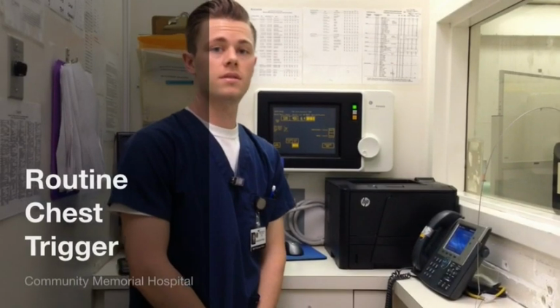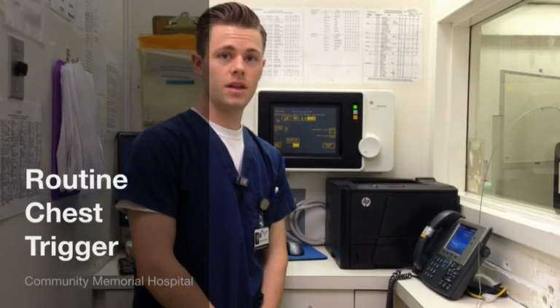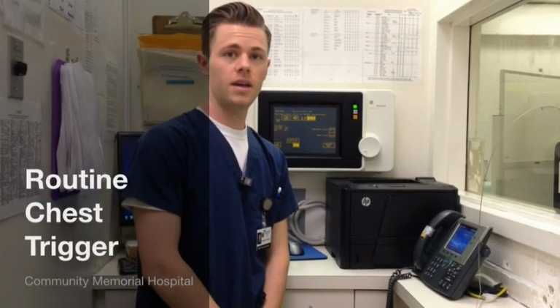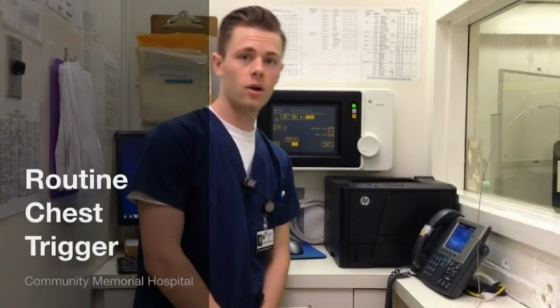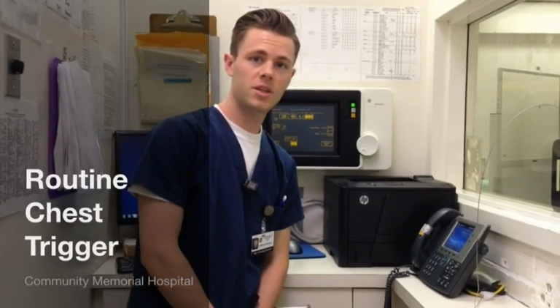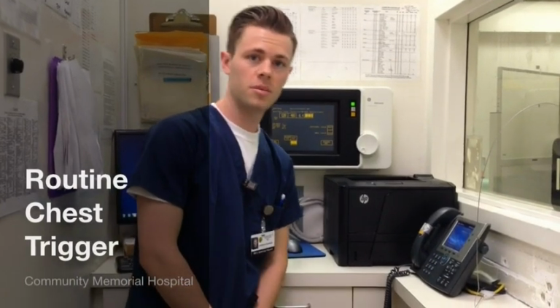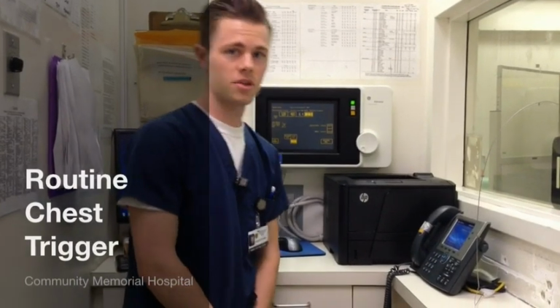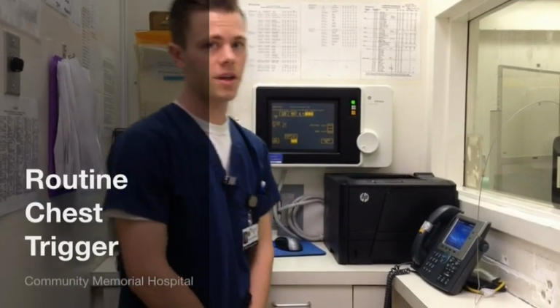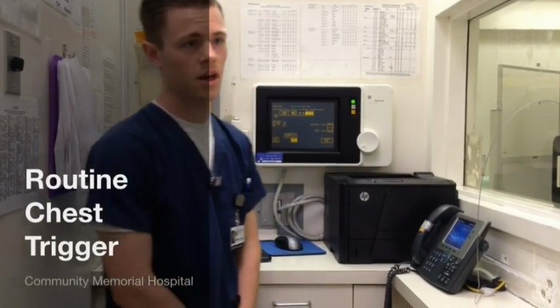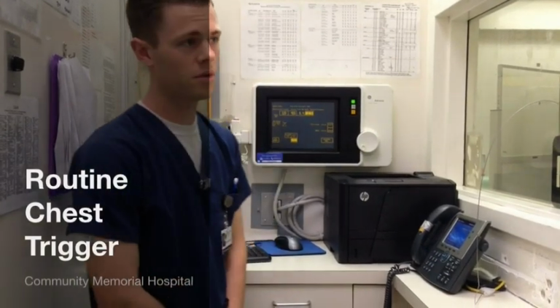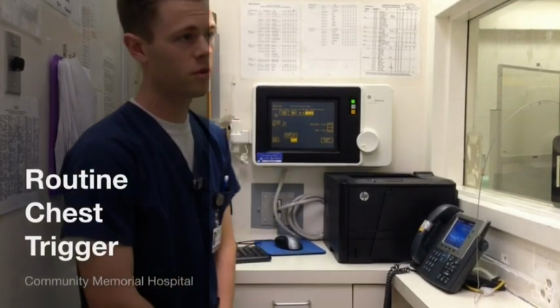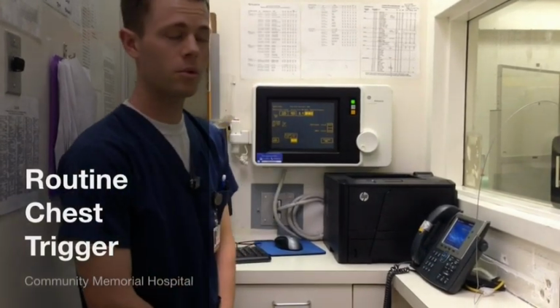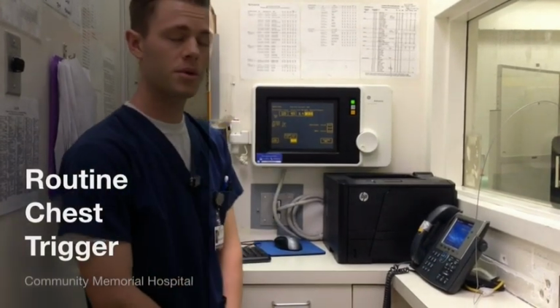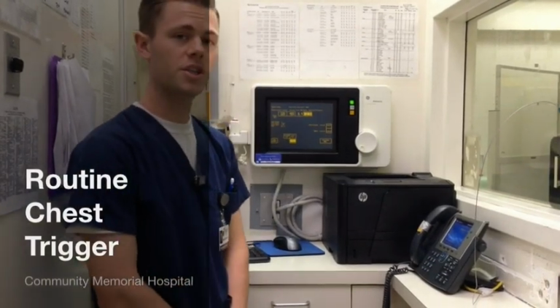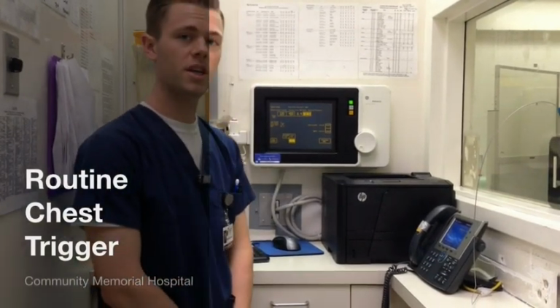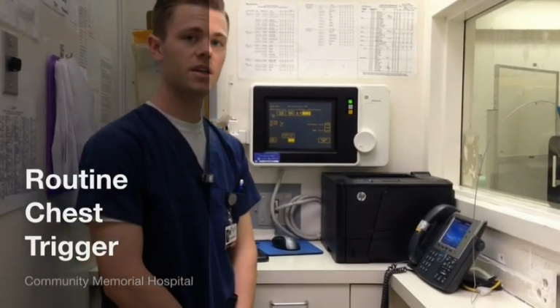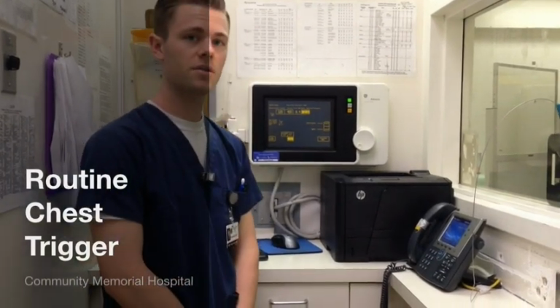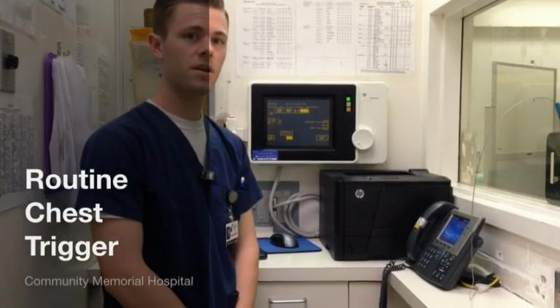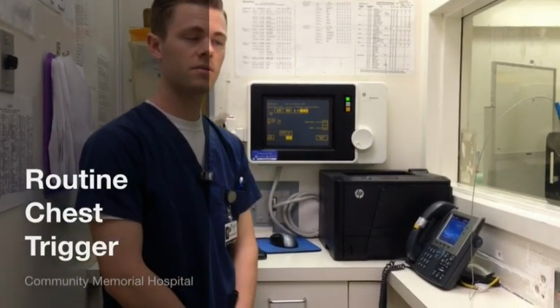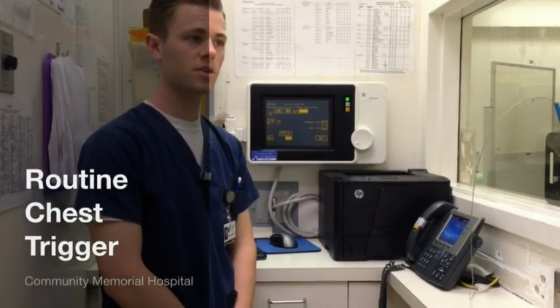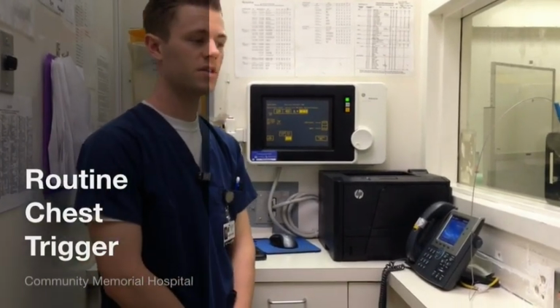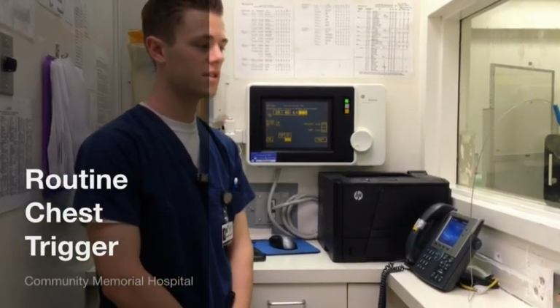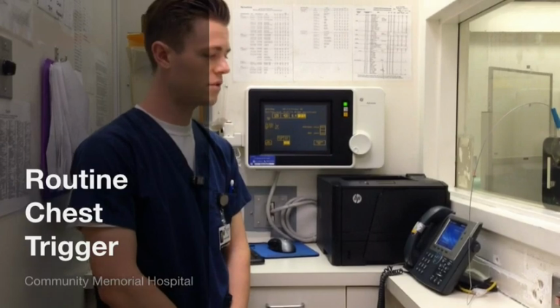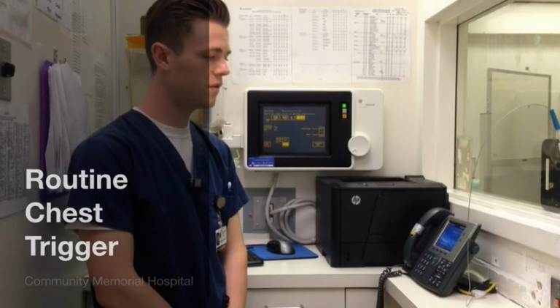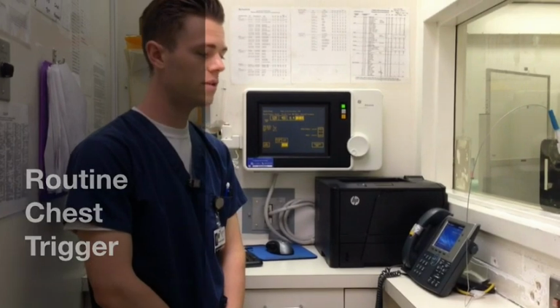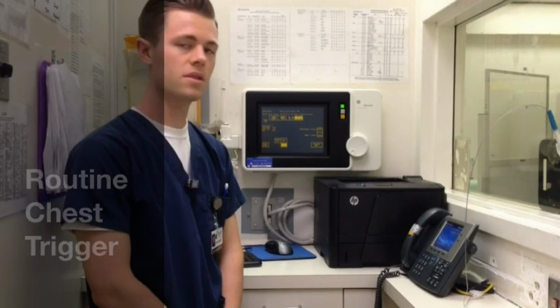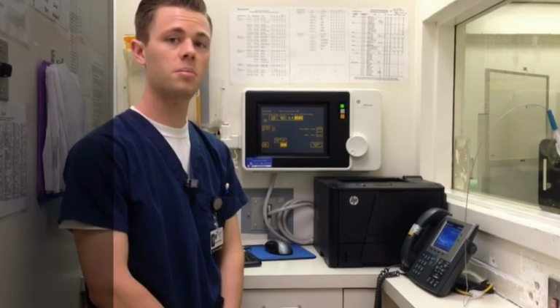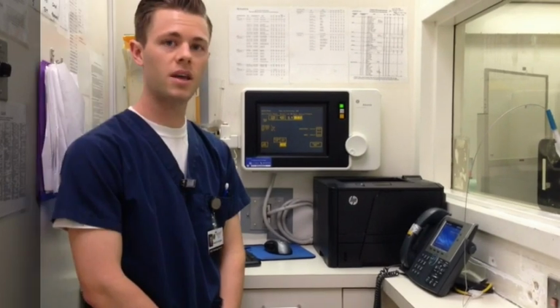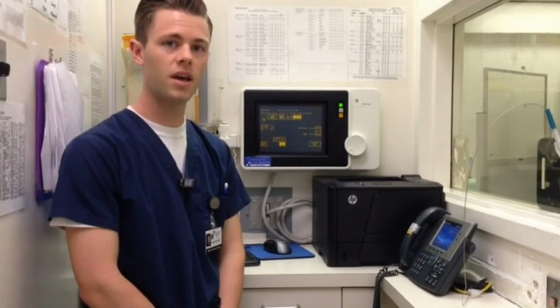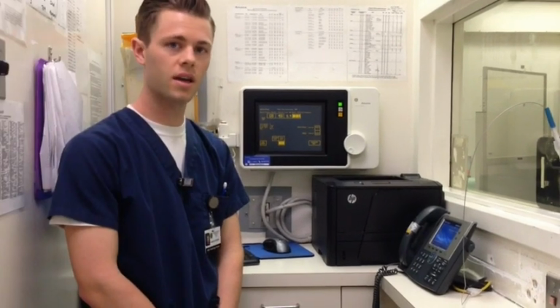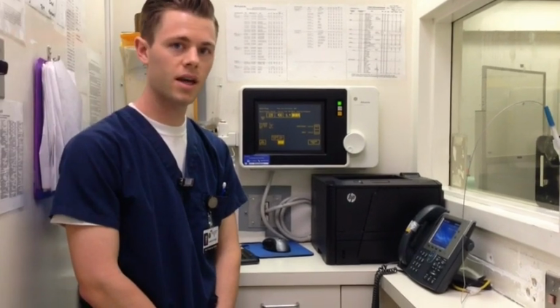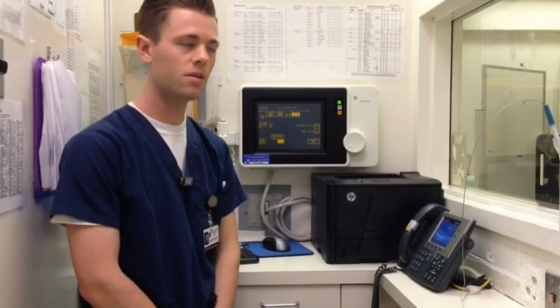Today I will be demonstrating how to perform a routine chest x-ray, which consists of two views: a PA and a lateral.